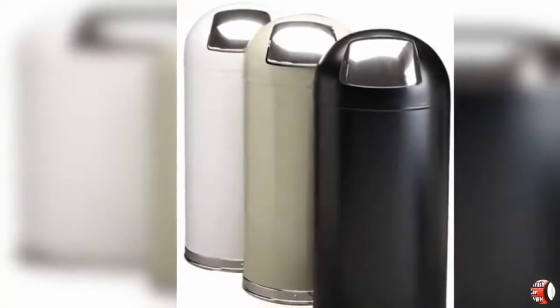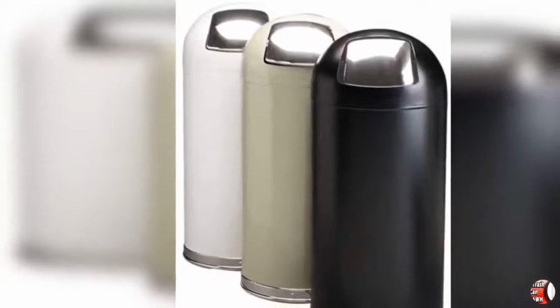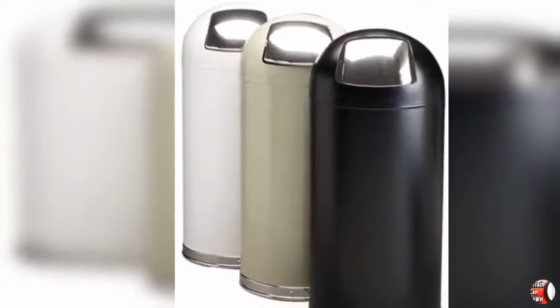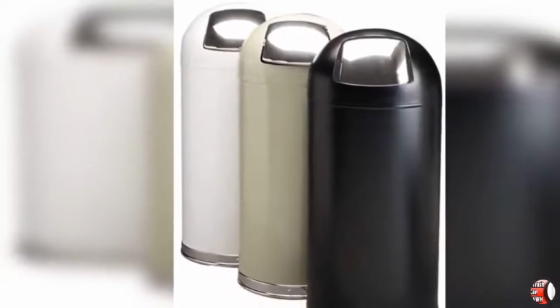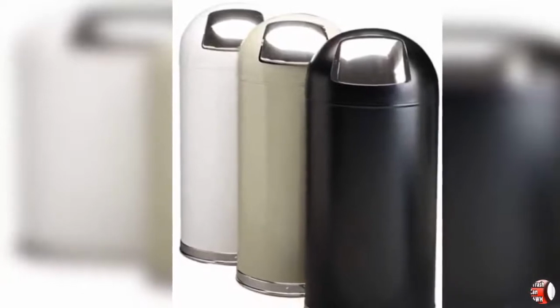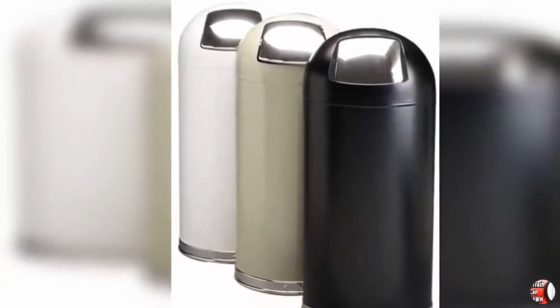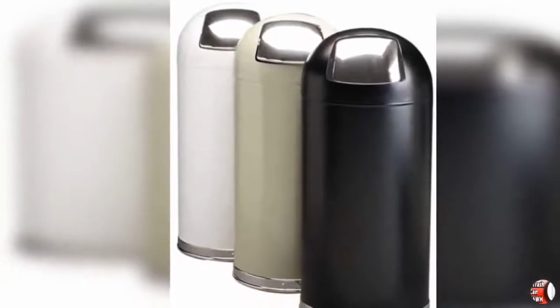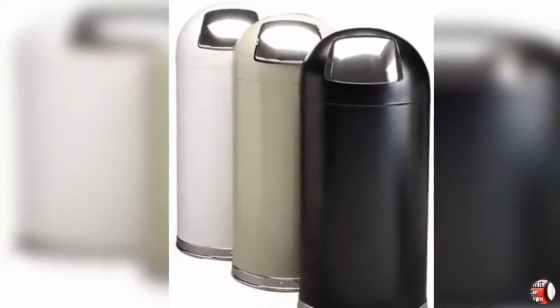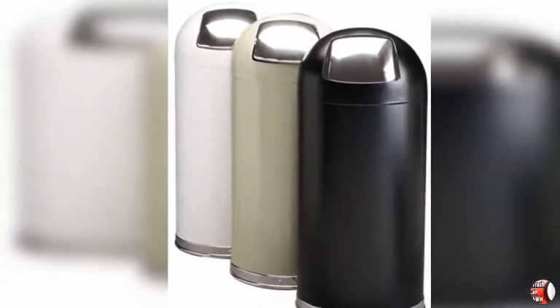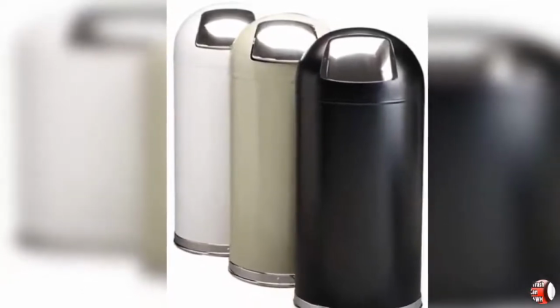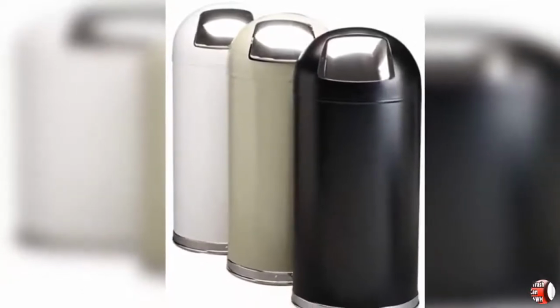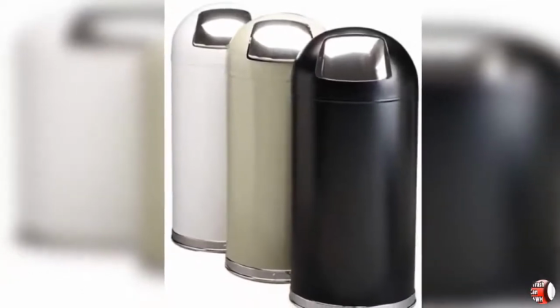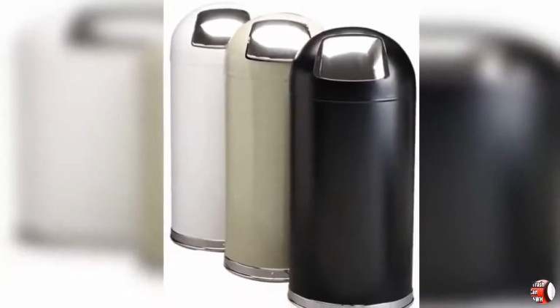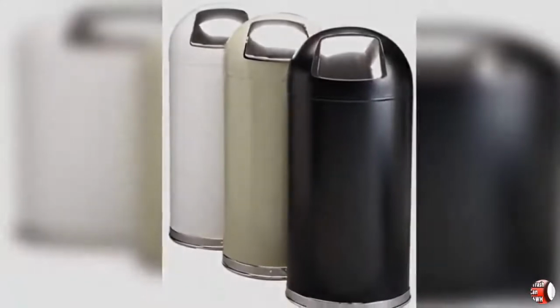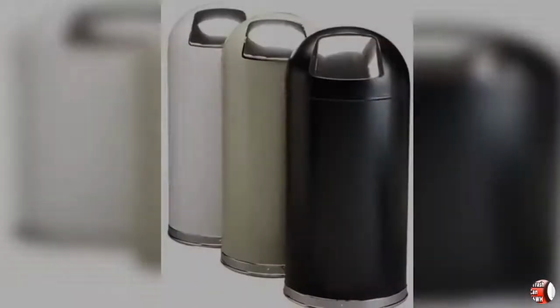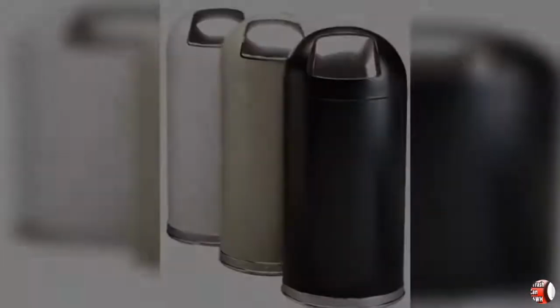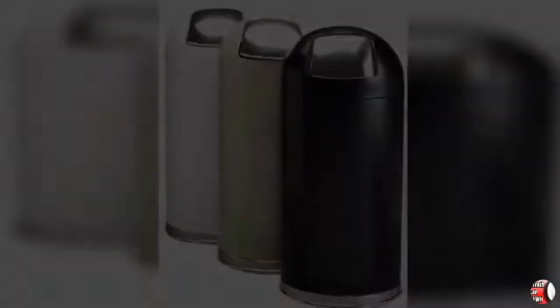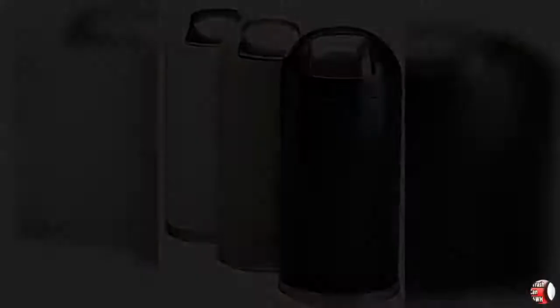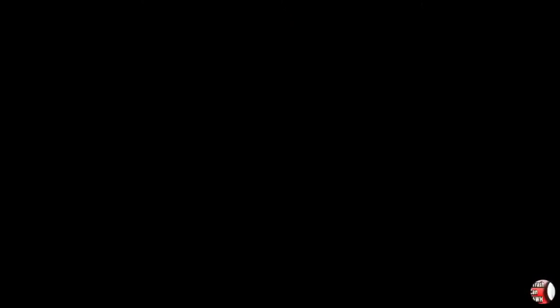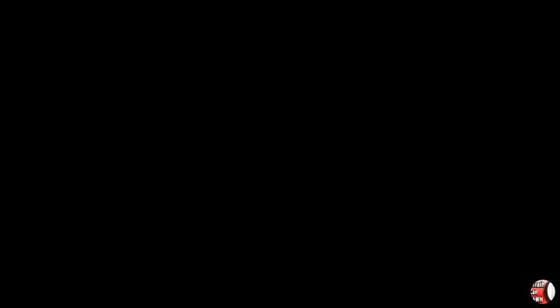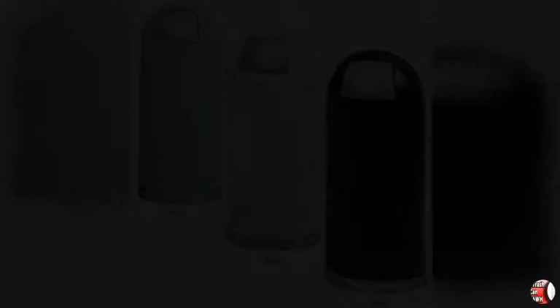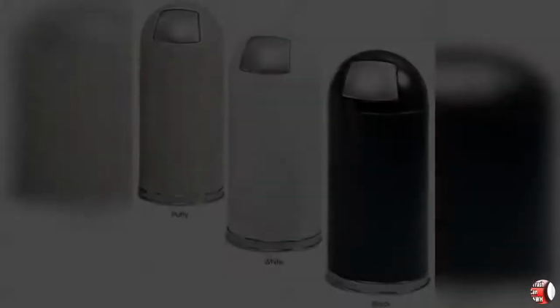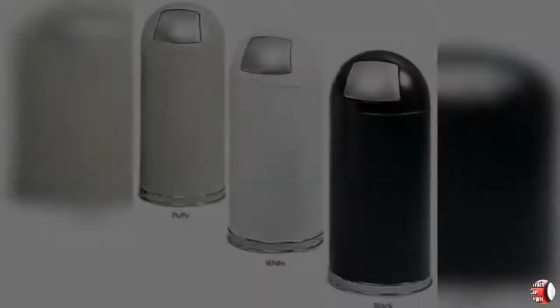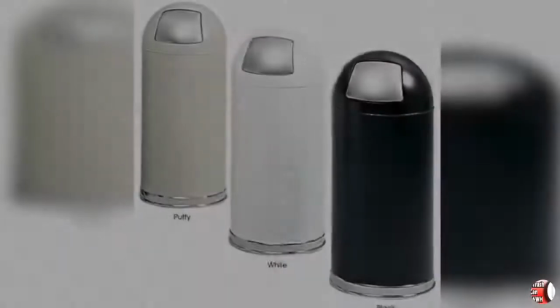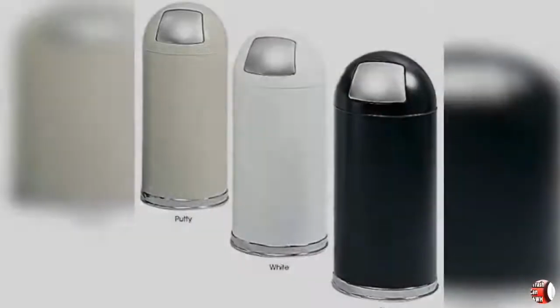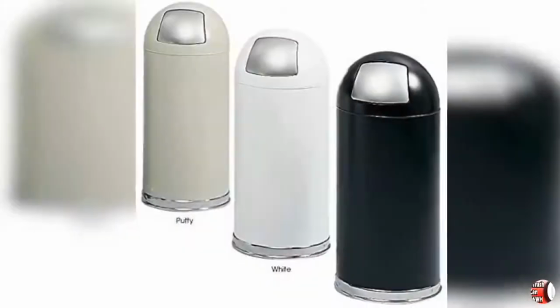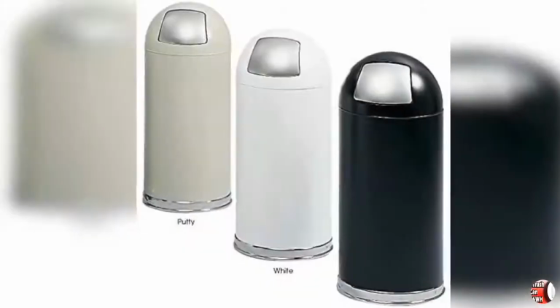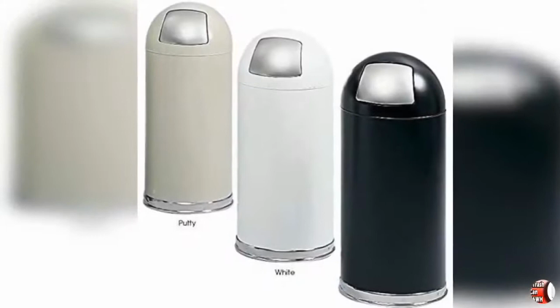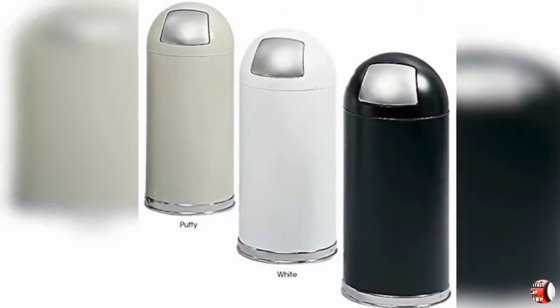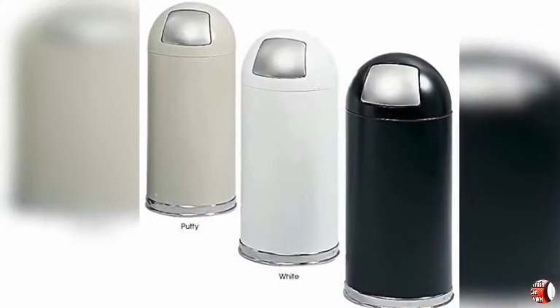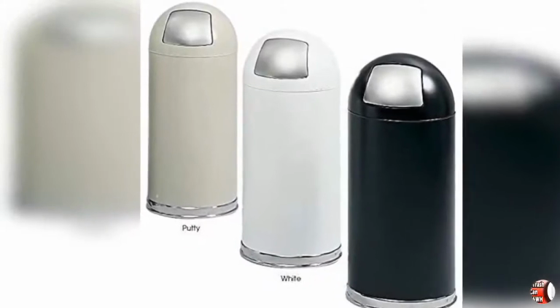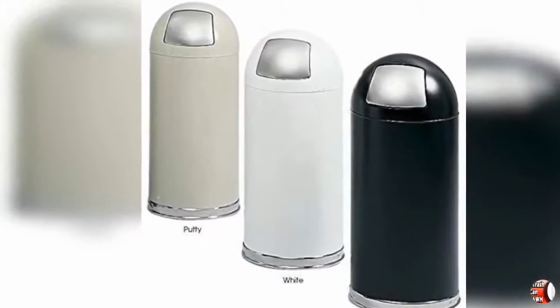Product Dimensions: 15 inches wide x 15 inches deep x 35 inches high. Weight: 22 pounds. Capacity: 15 gallons.